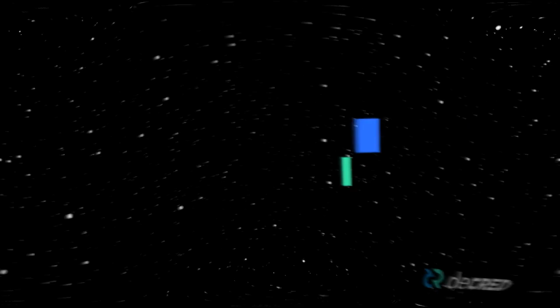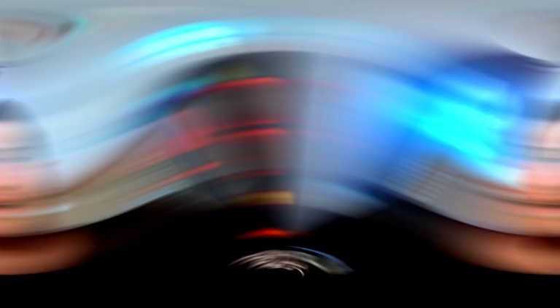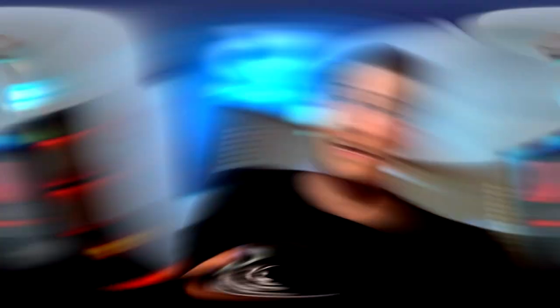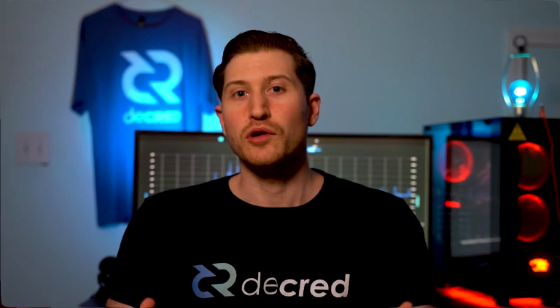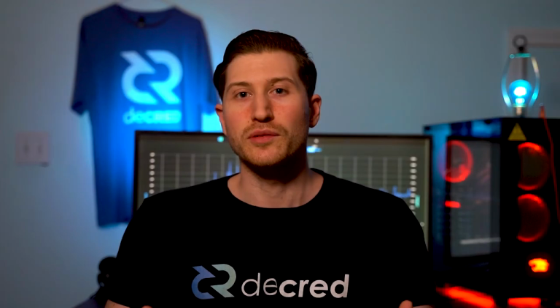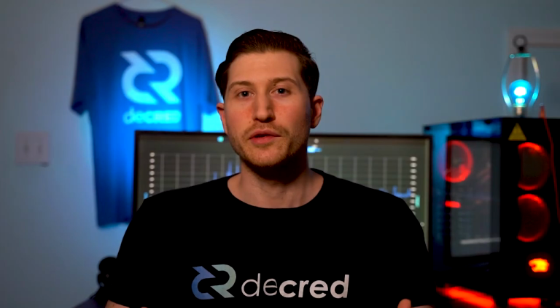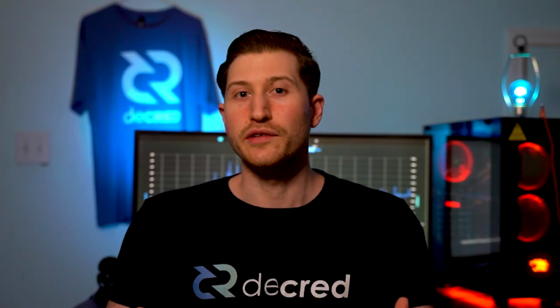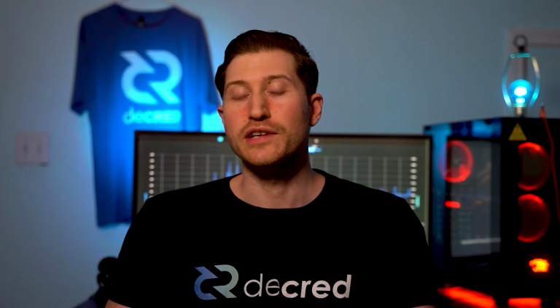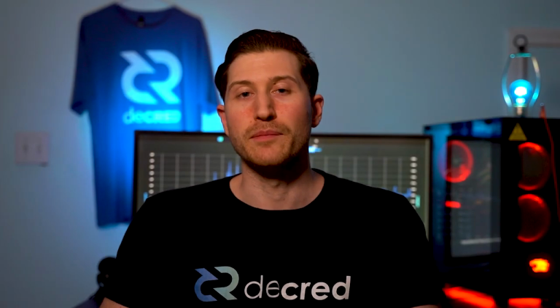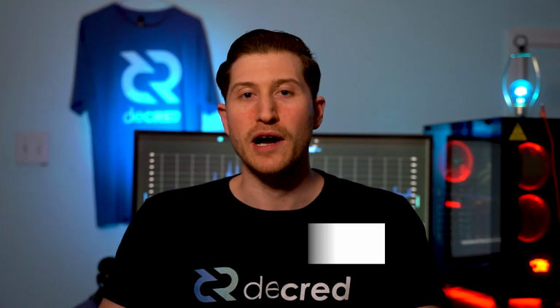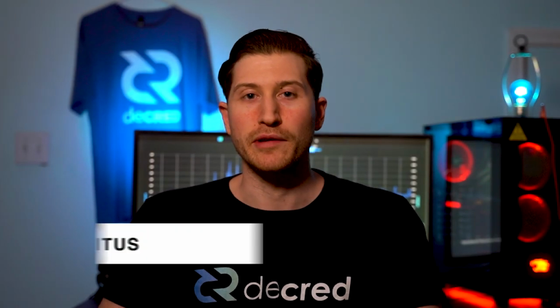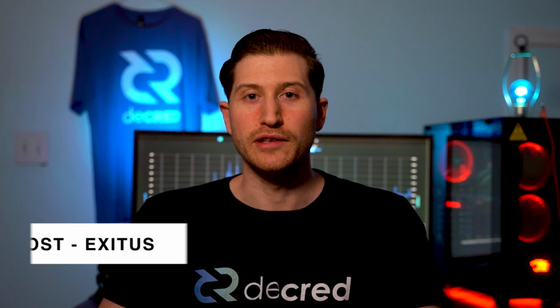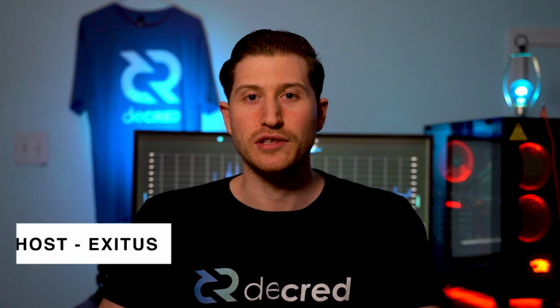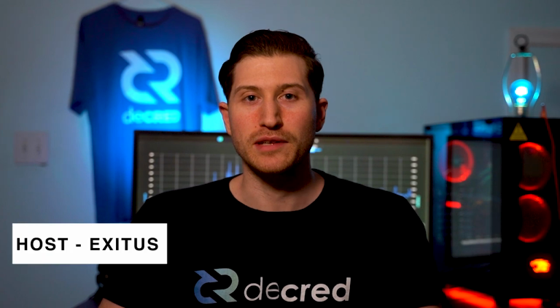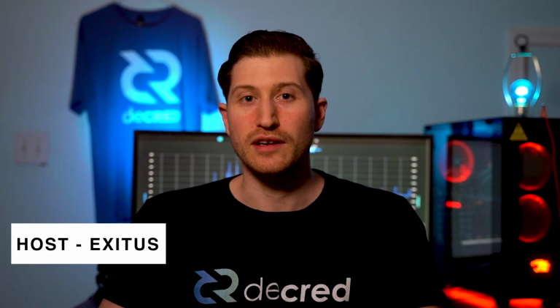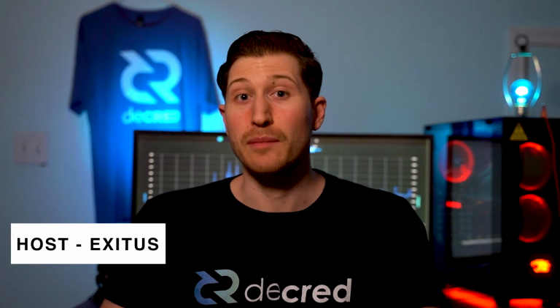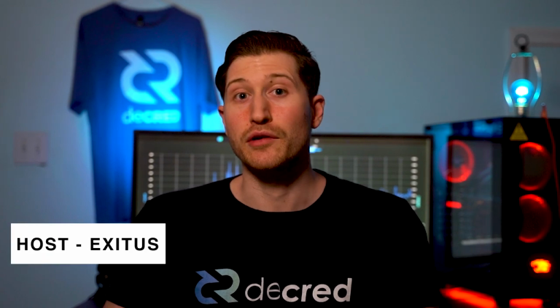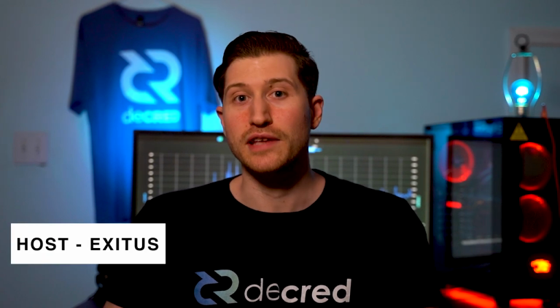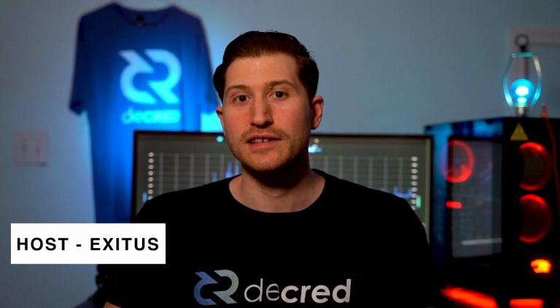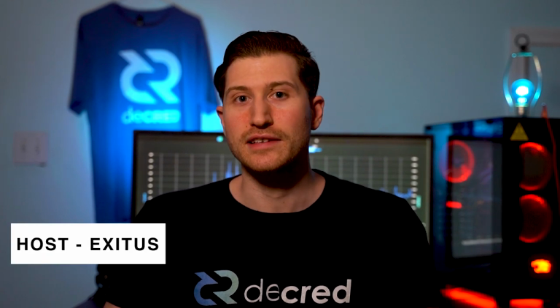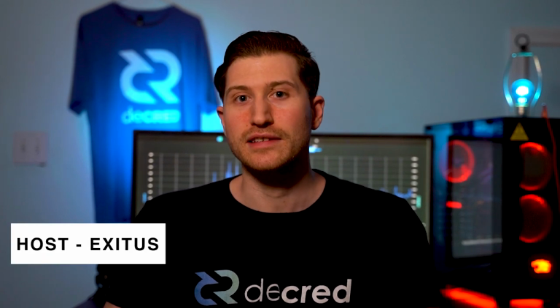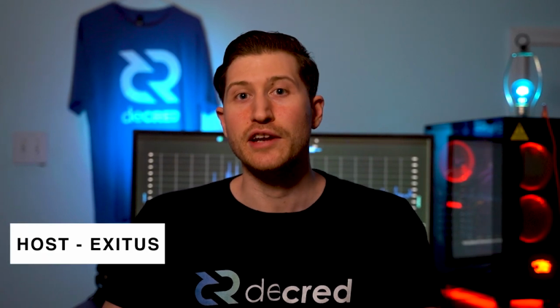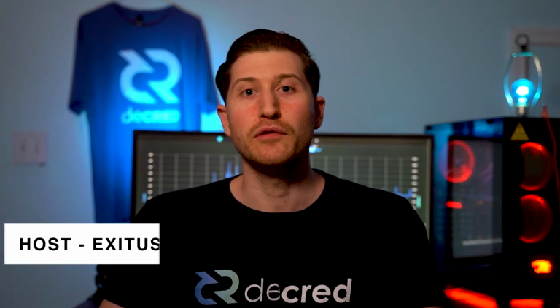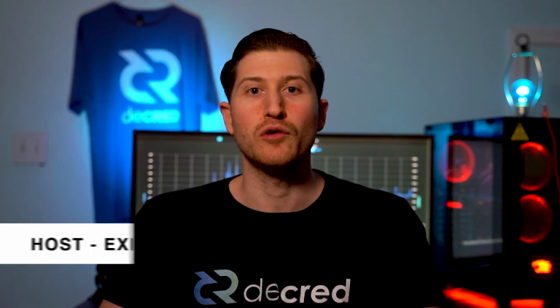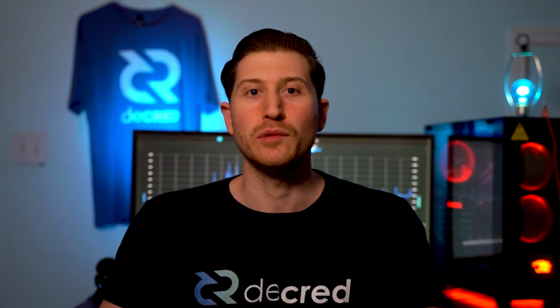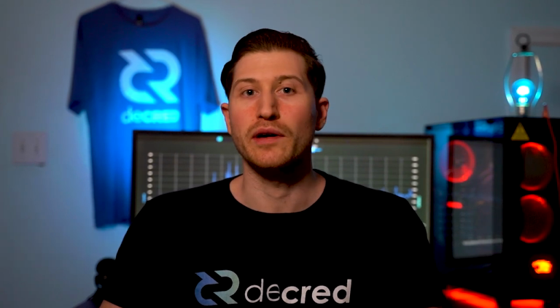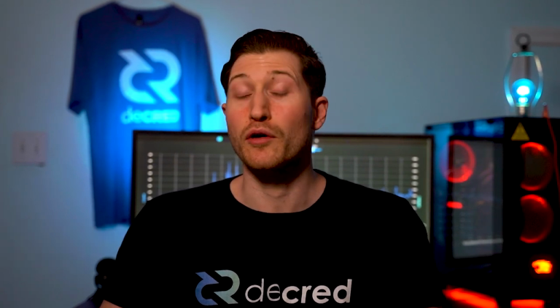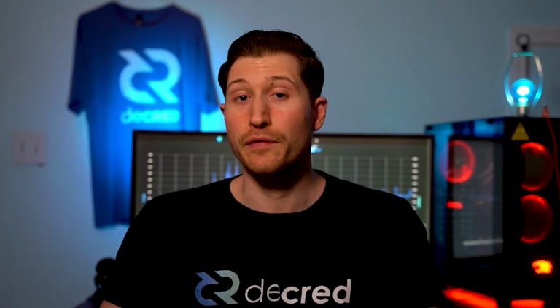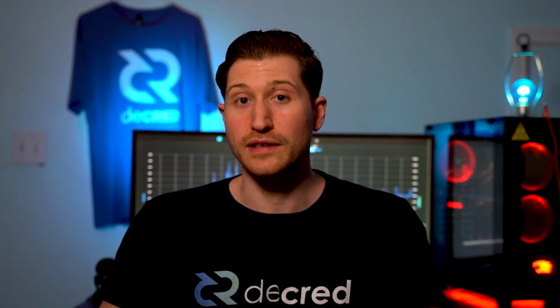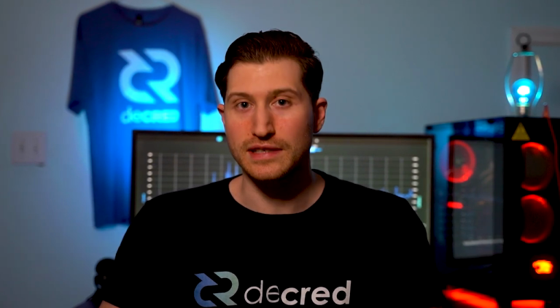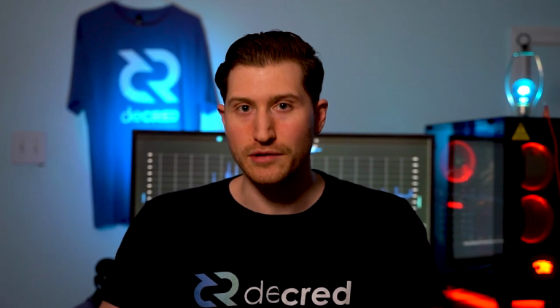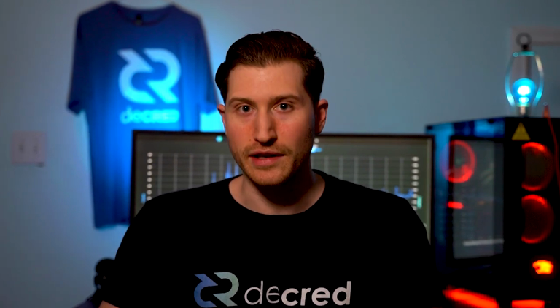Hi and welcome to another Decred Bi-Weekly News Update. I'm your host Exodus, here to inform you about all things Decred.